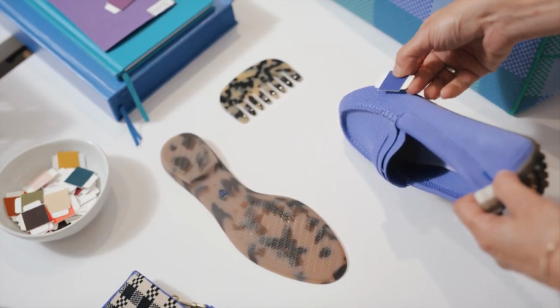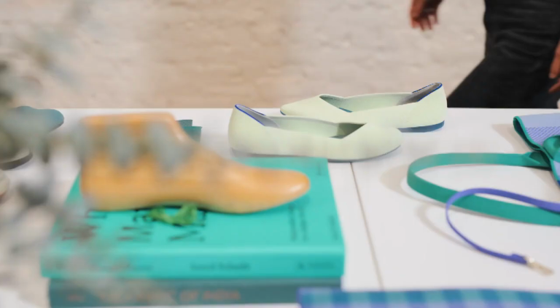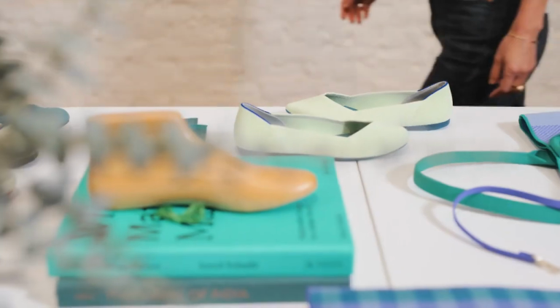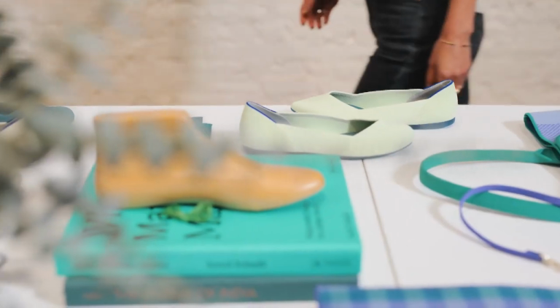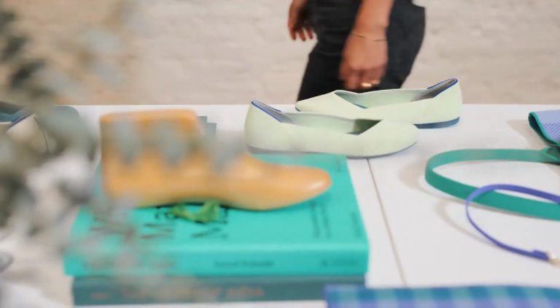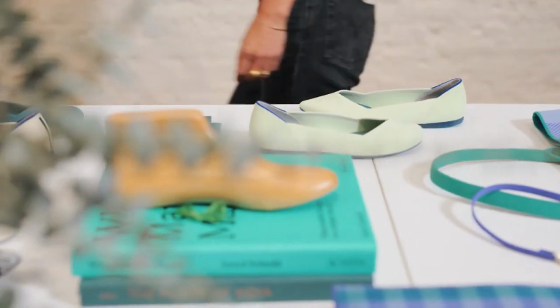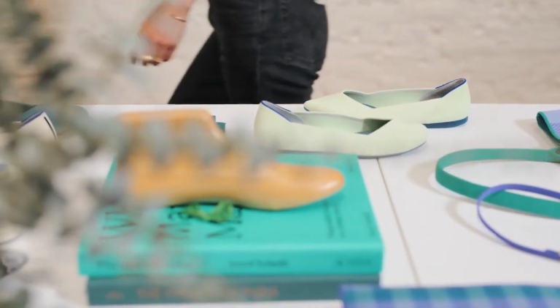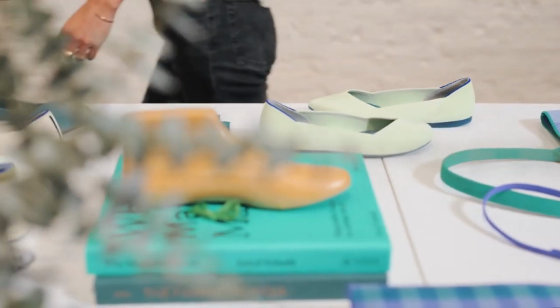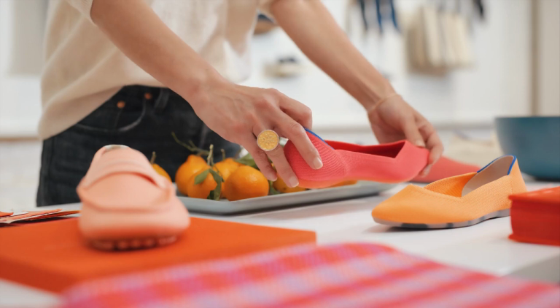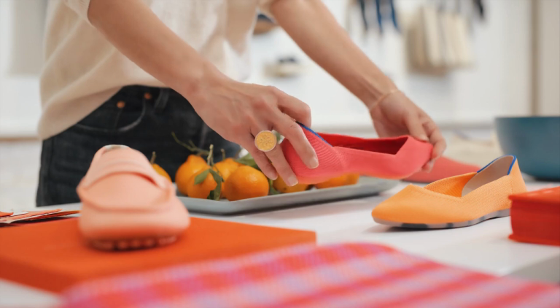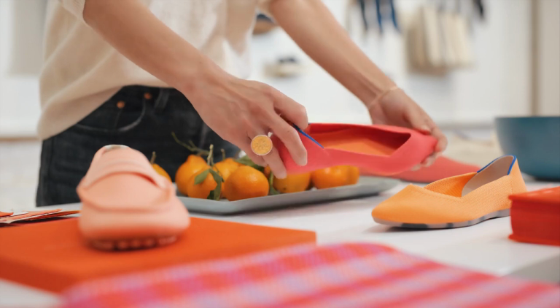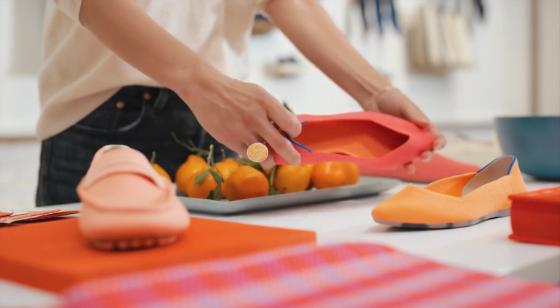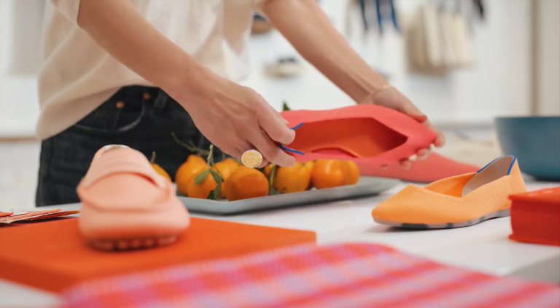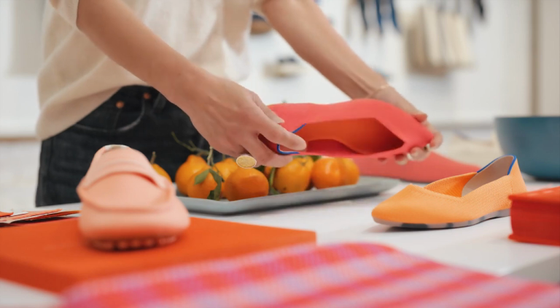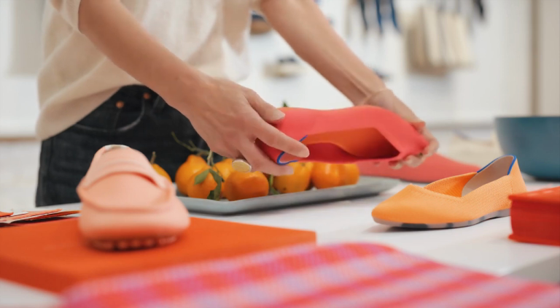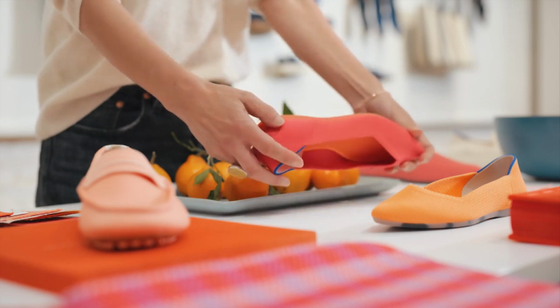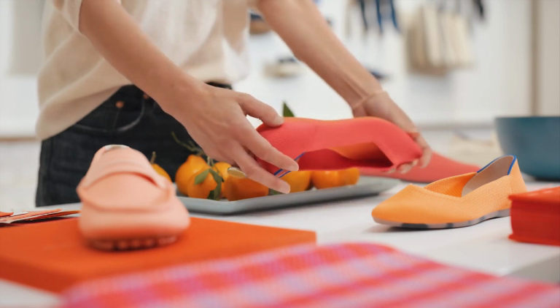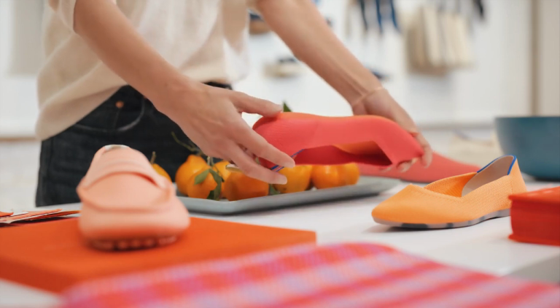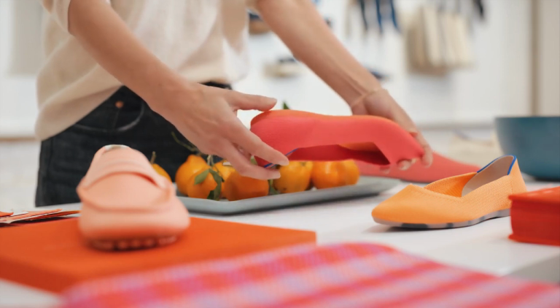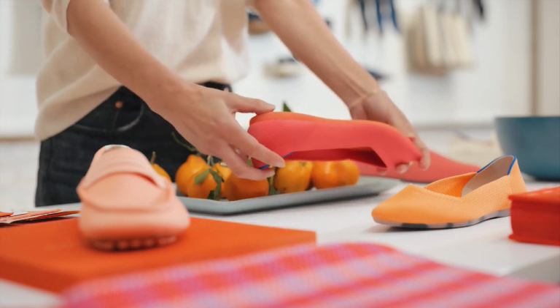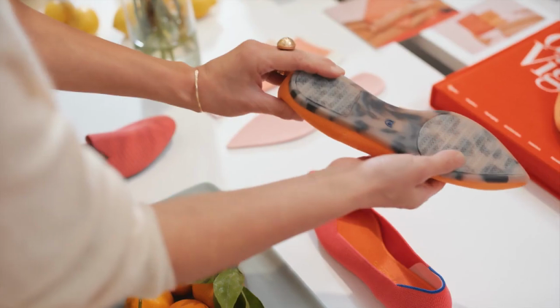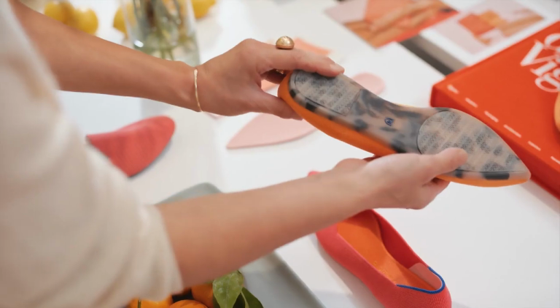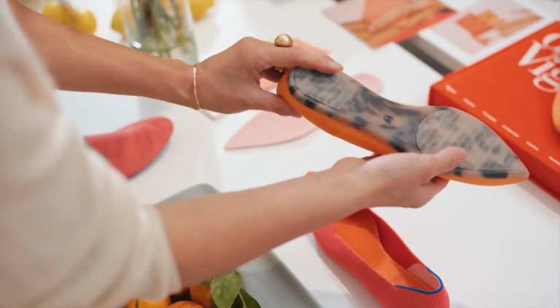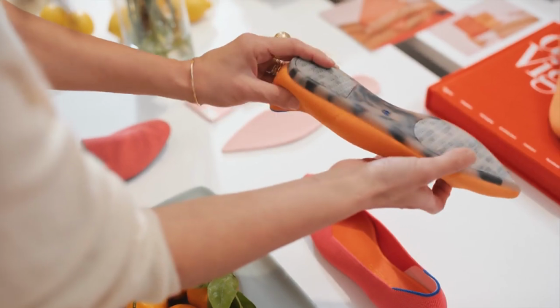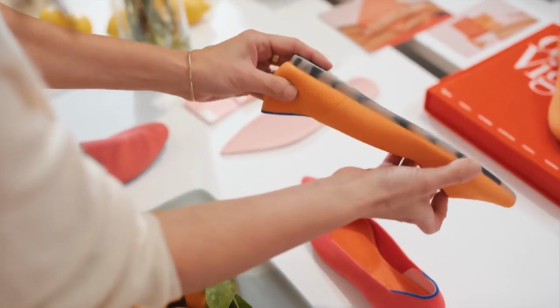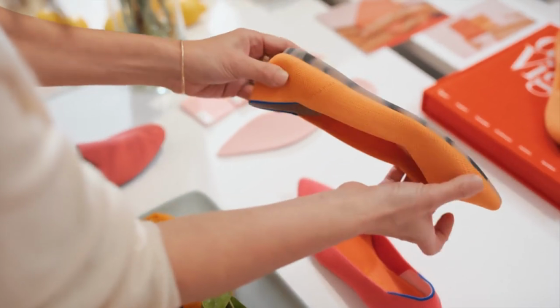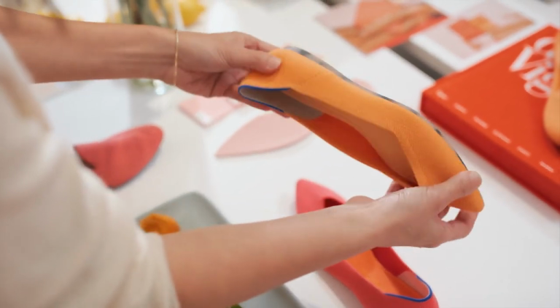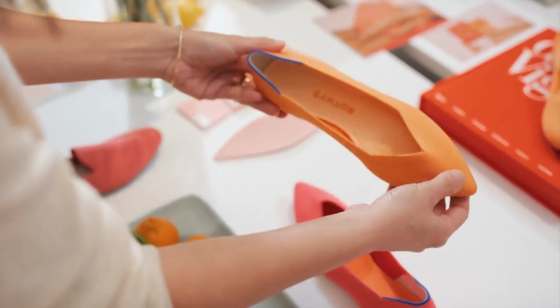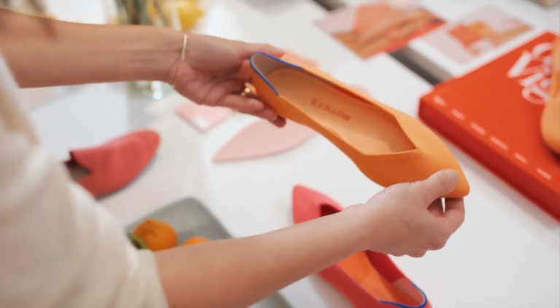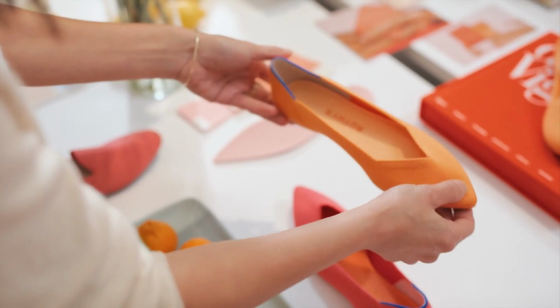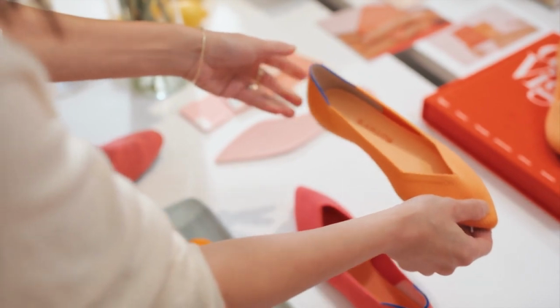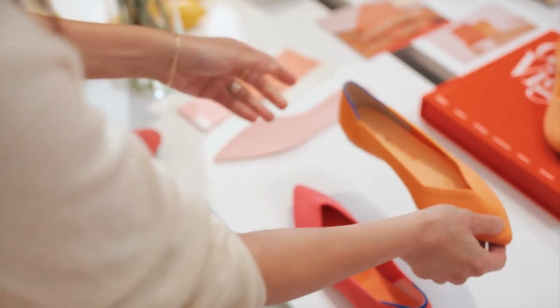I think color in bags and footwear should always be fun, and I think that's what we do best. It's something that really does bring joy to getting dressed.